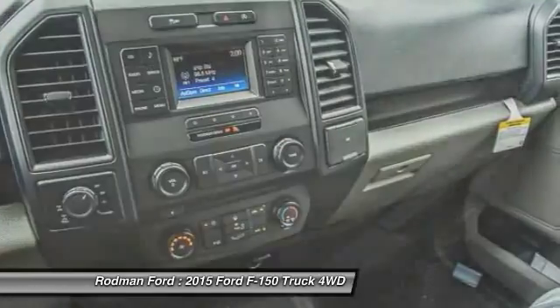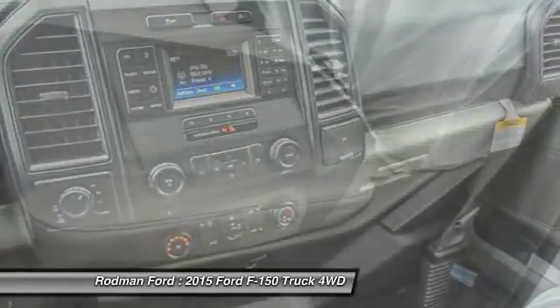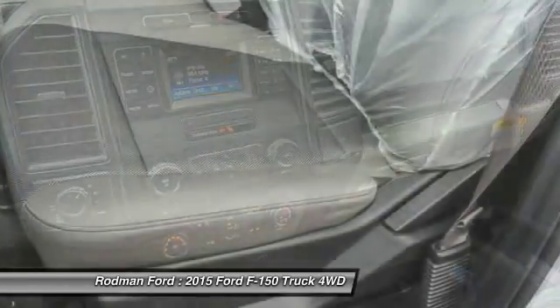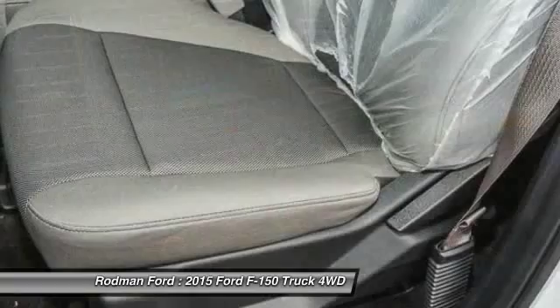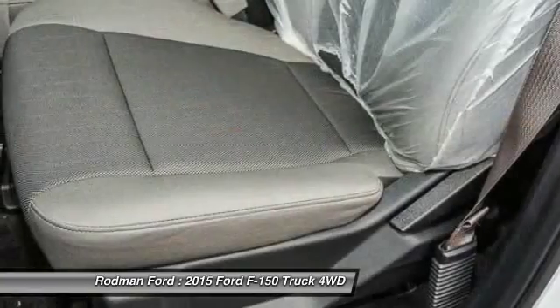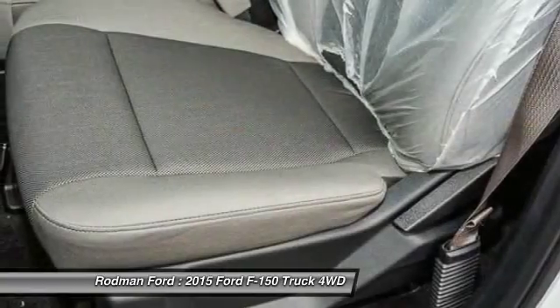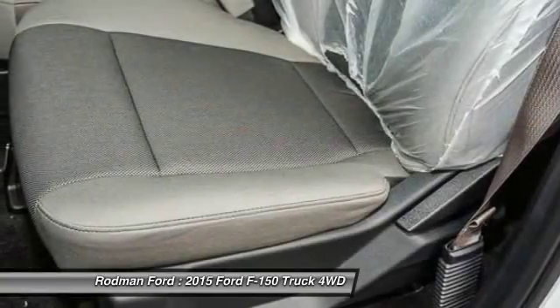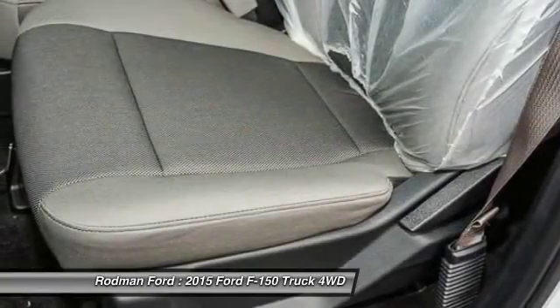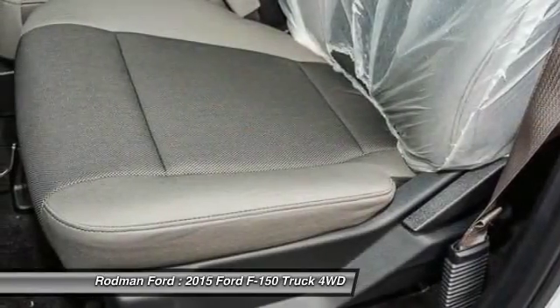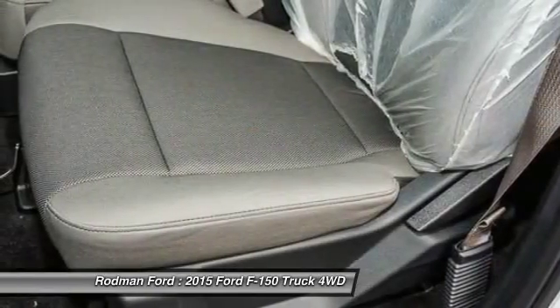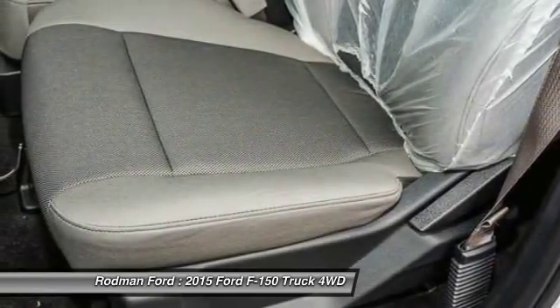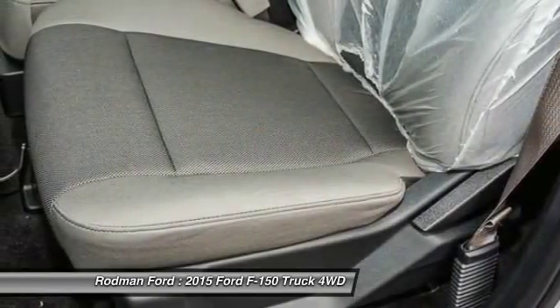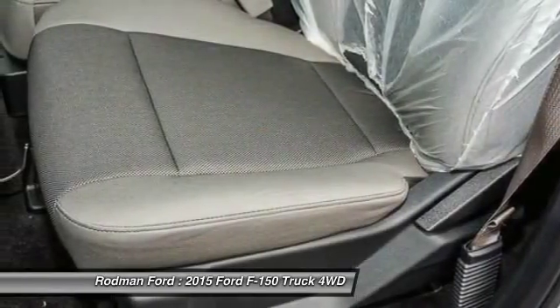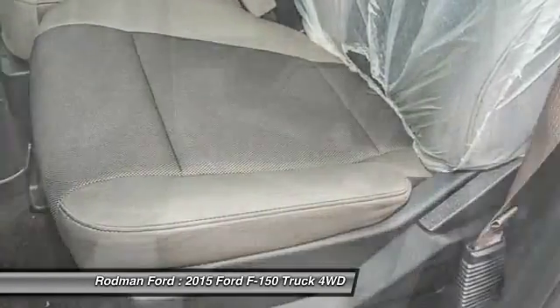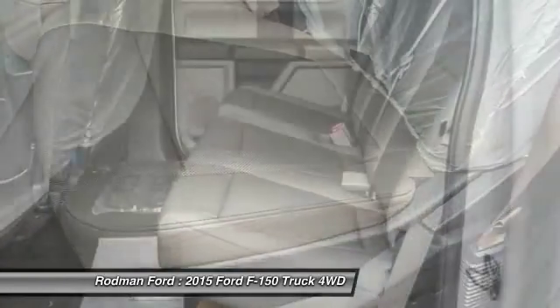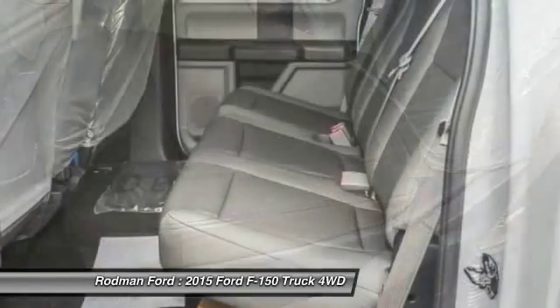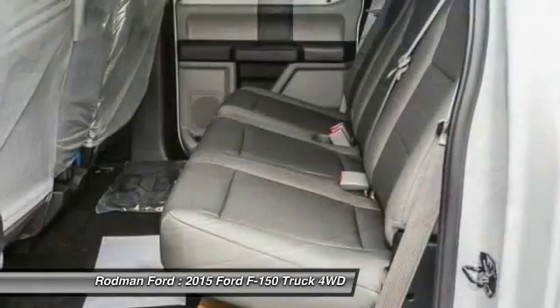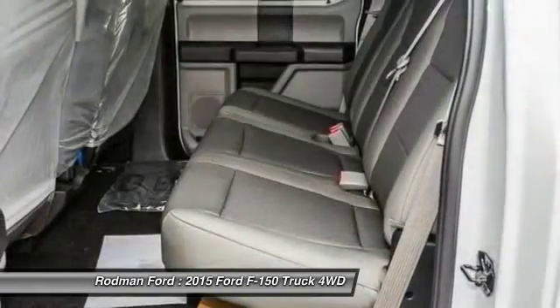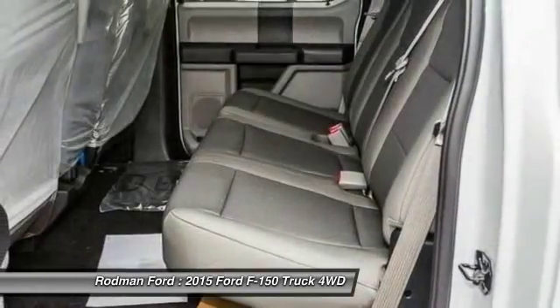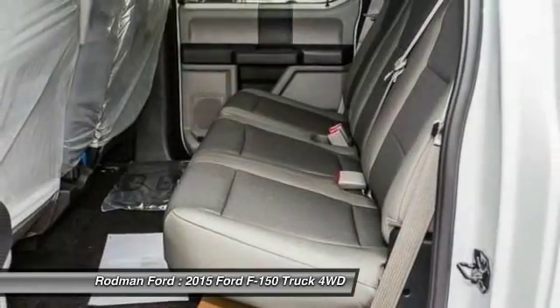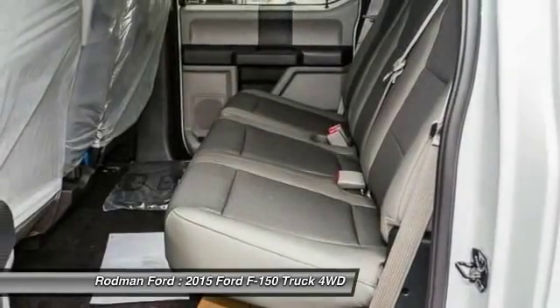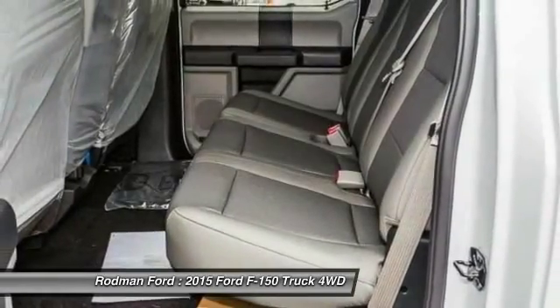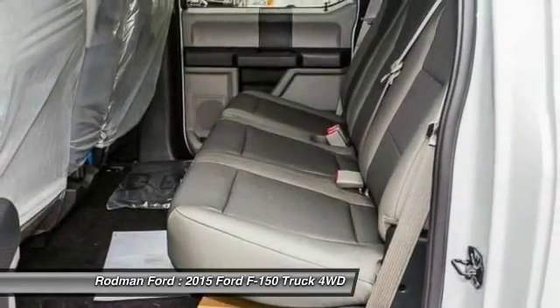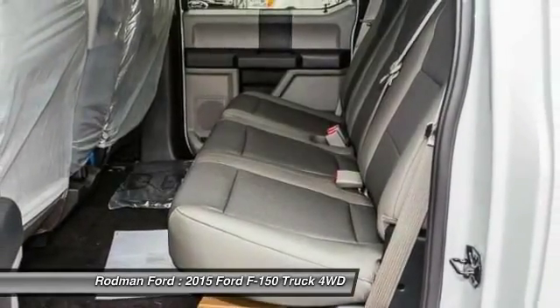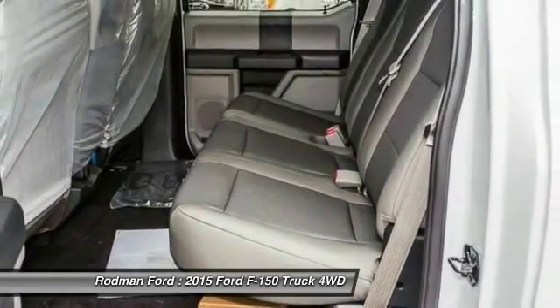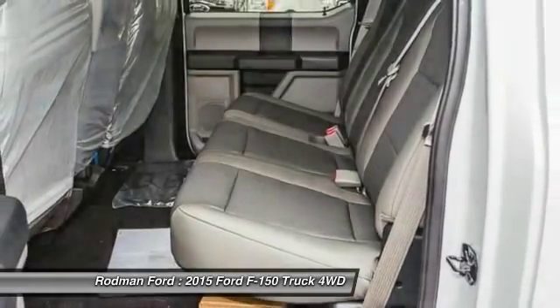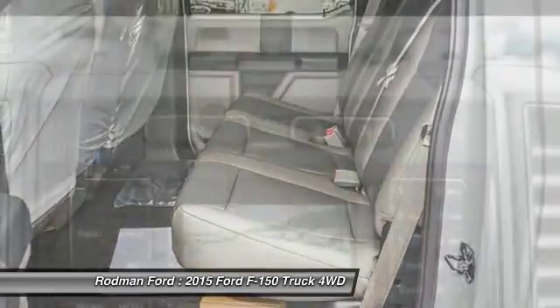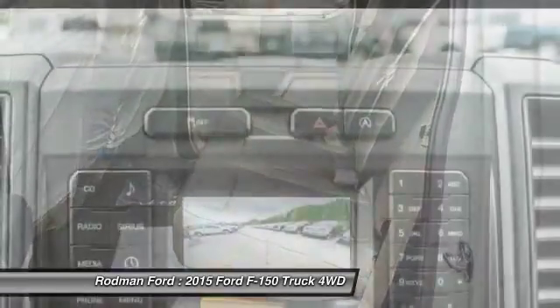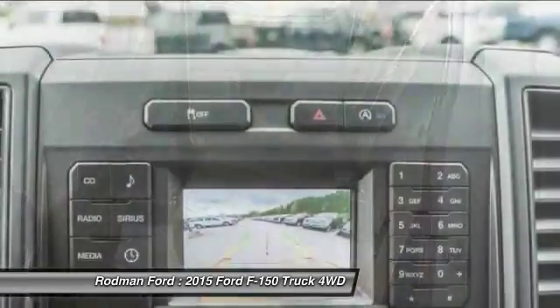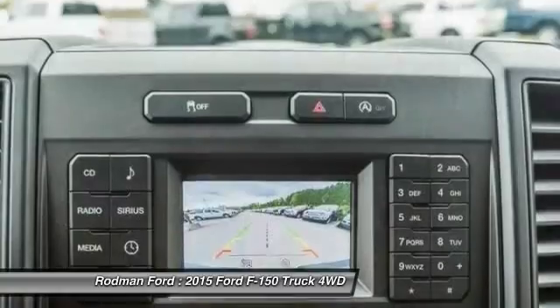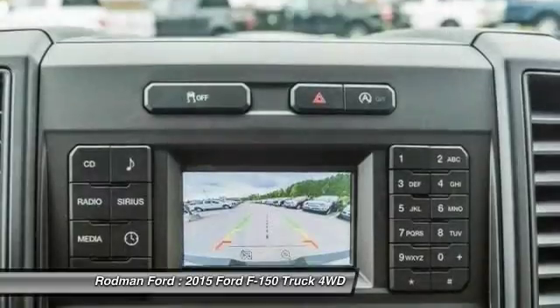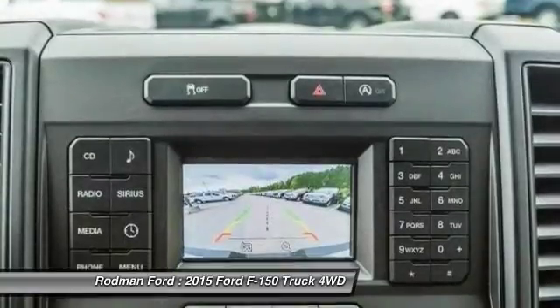Tachometer, tilt steering wheel, towing package, passenger vanity mirror. Come see the car for yourself.